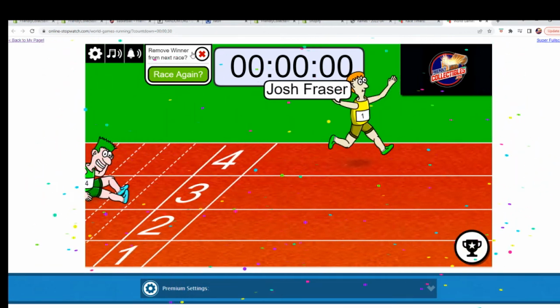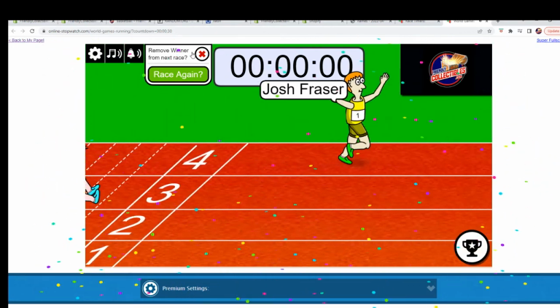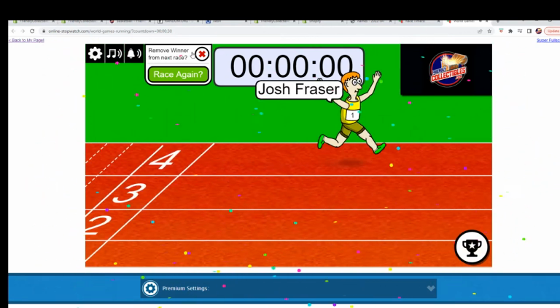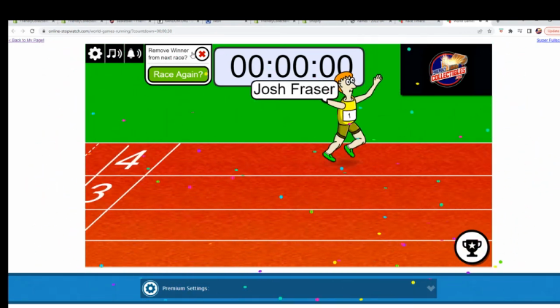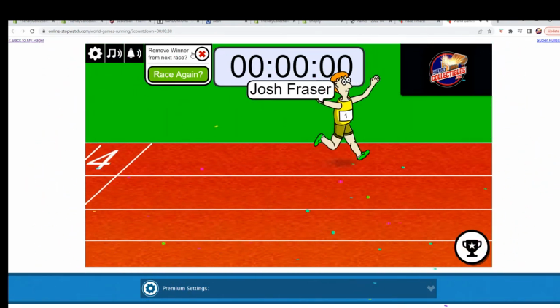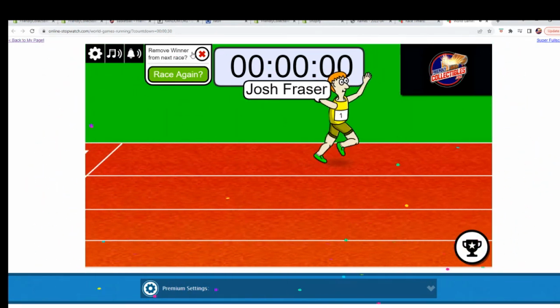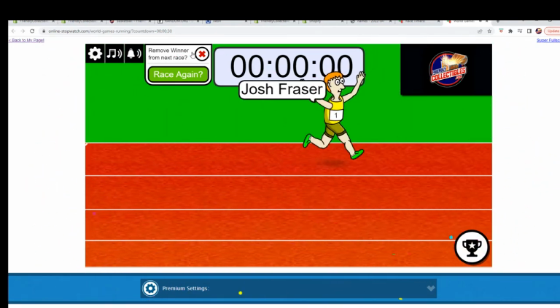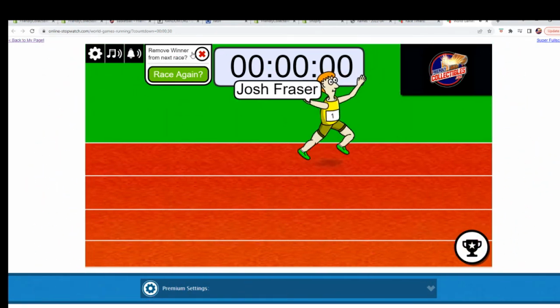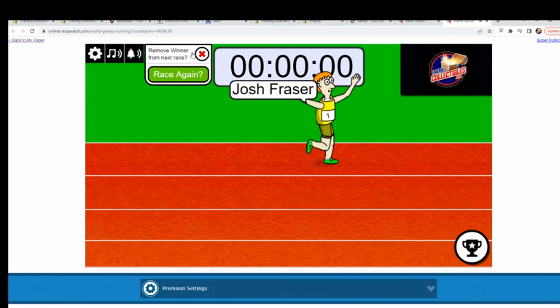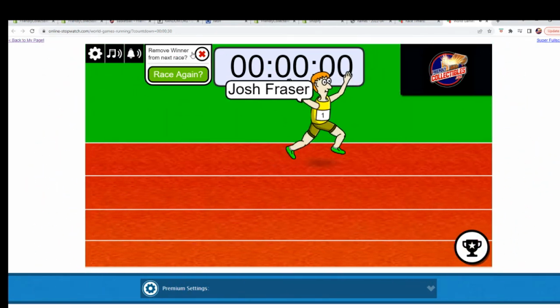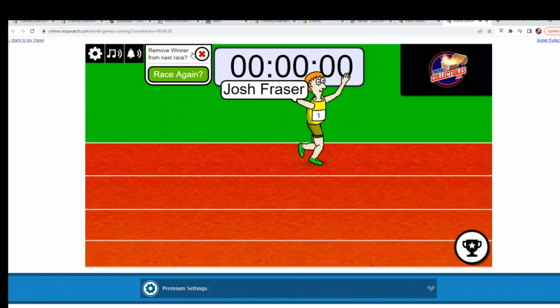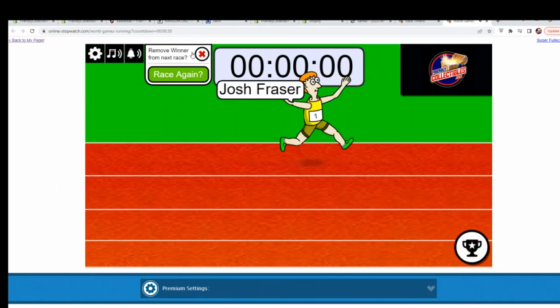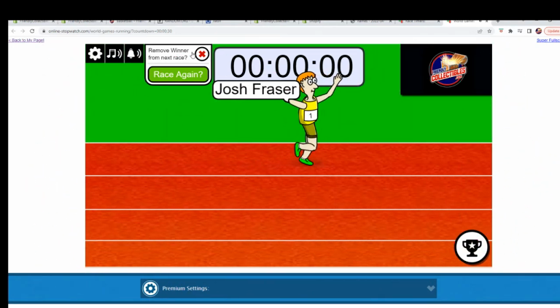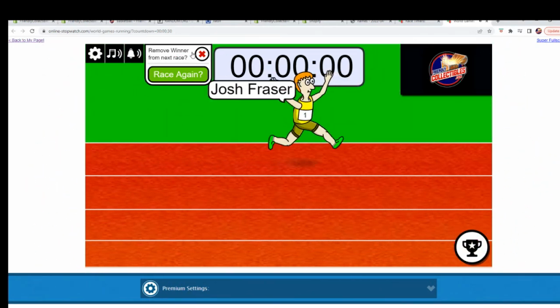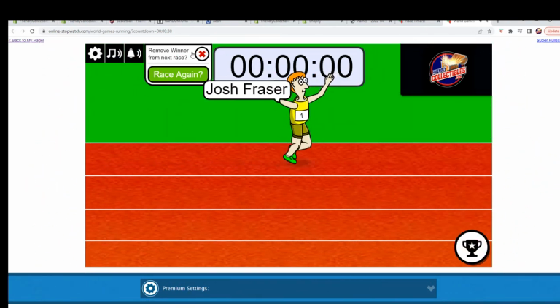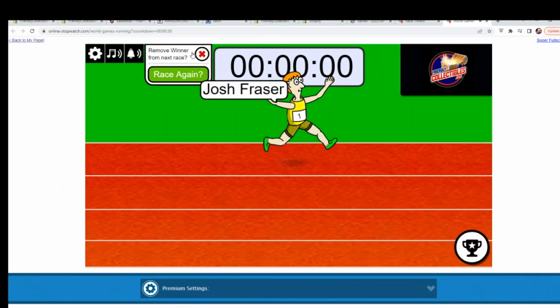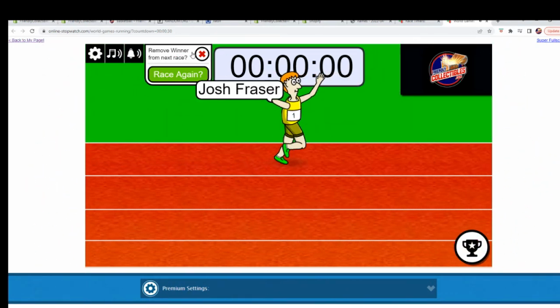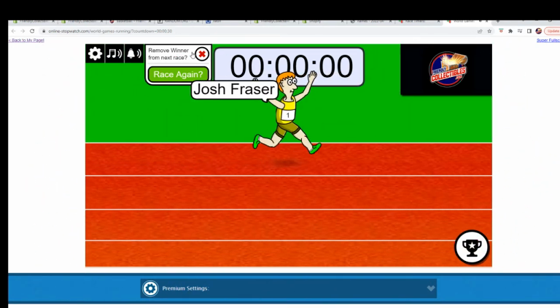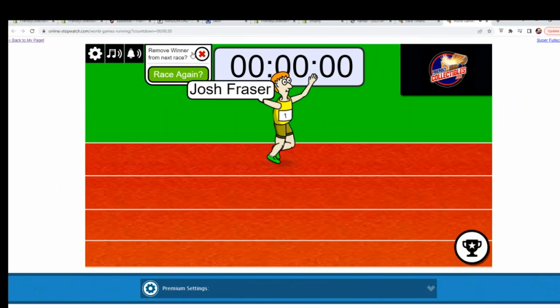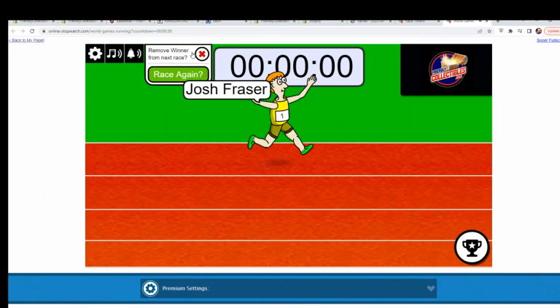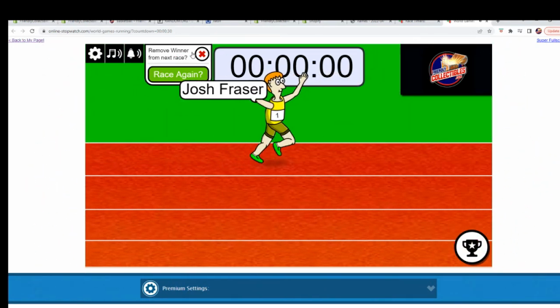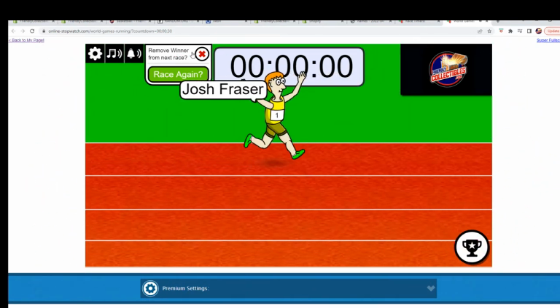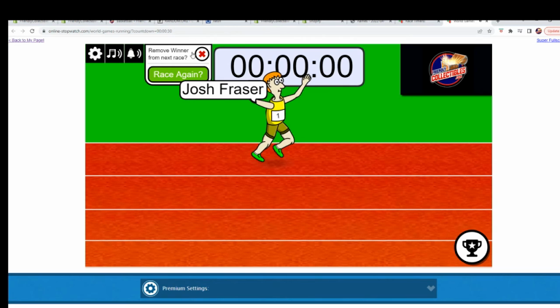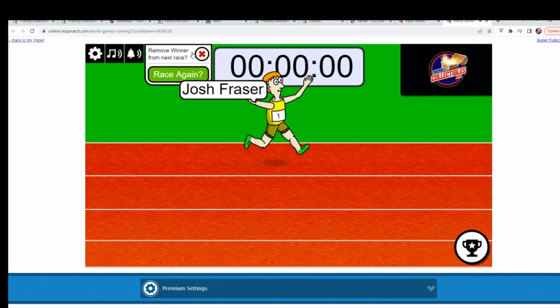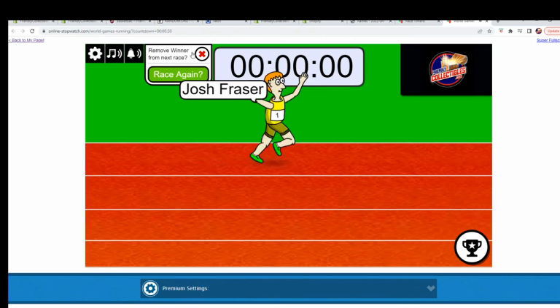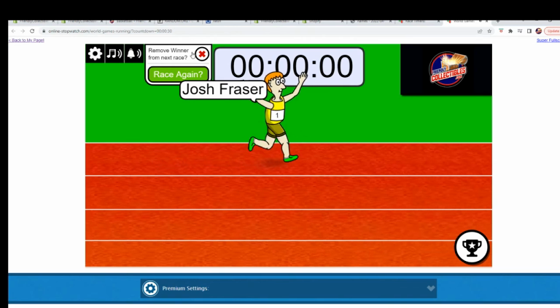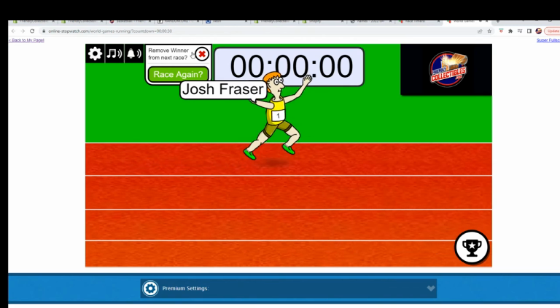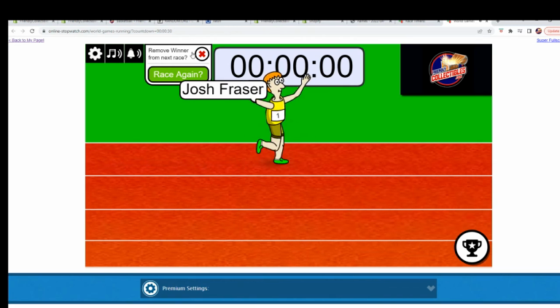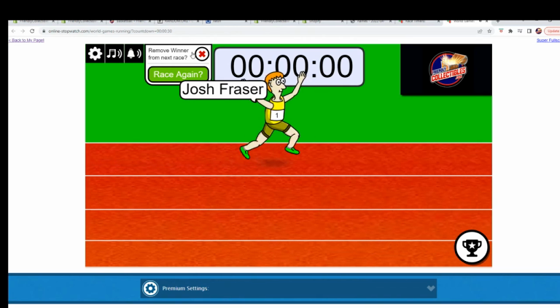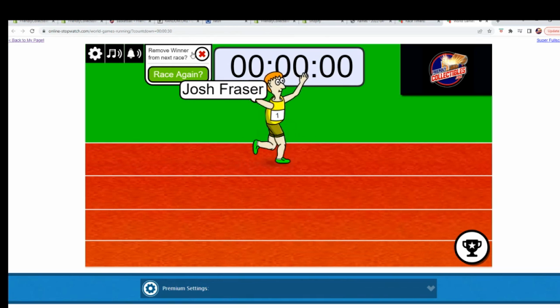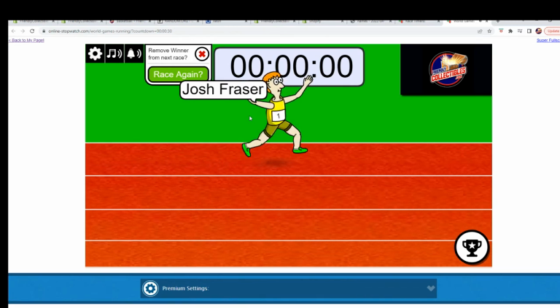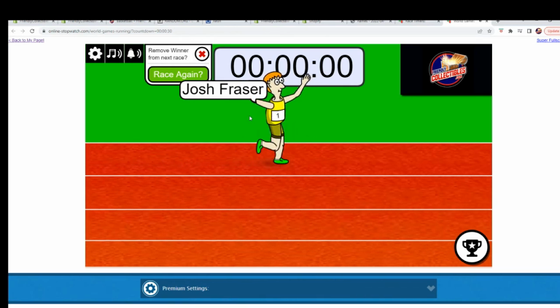Josh F, congratulations! You got yourself a two-team spot in Contenders 101. We'll see you there. Thanks all.